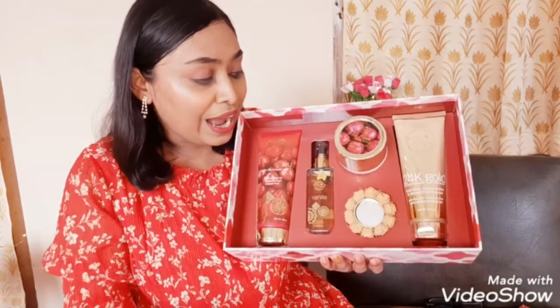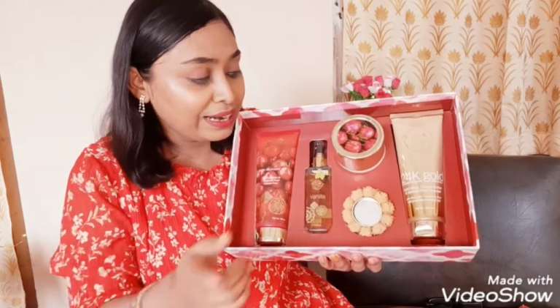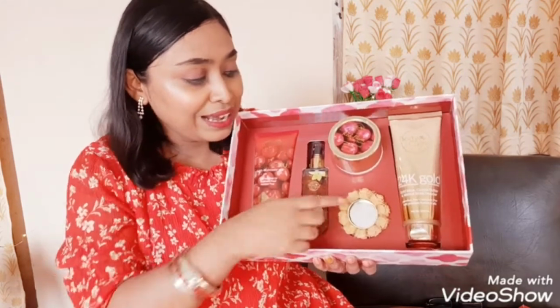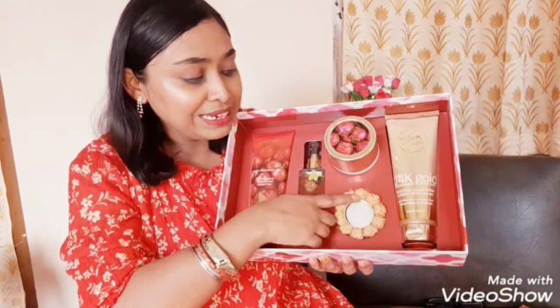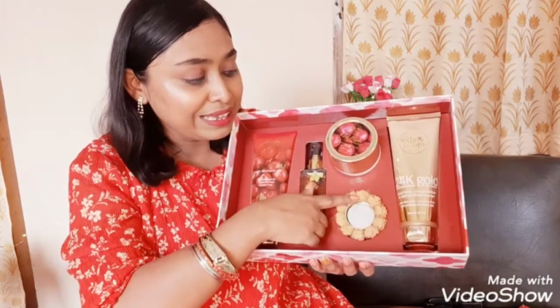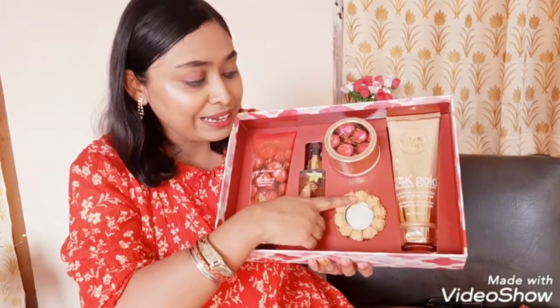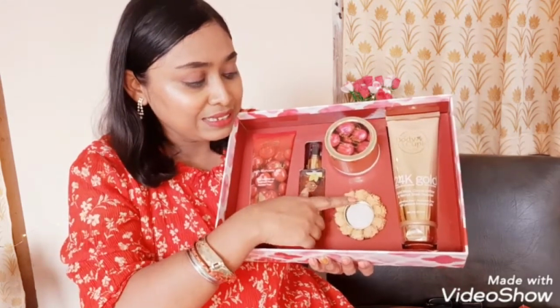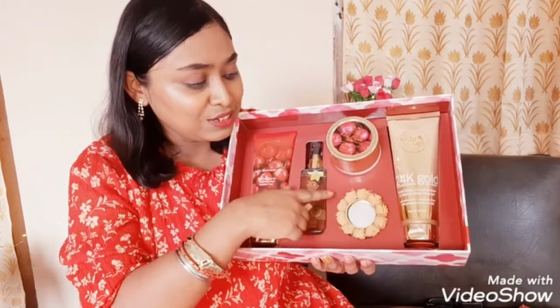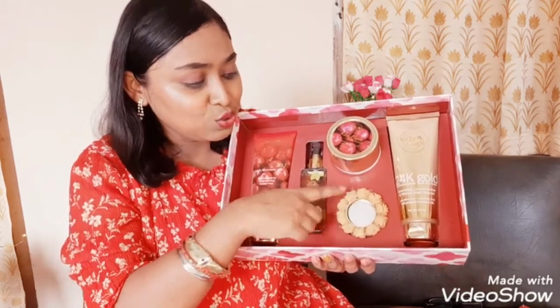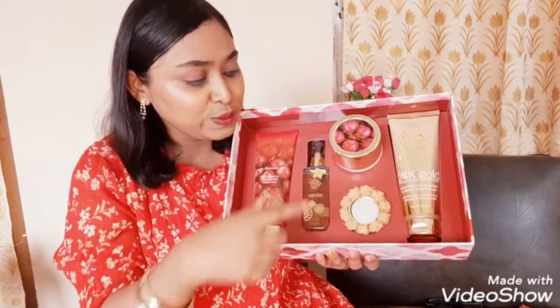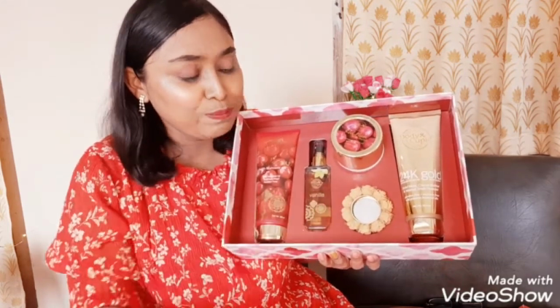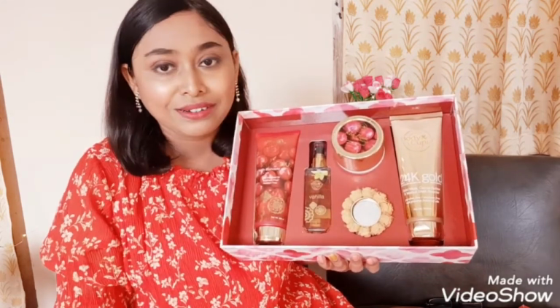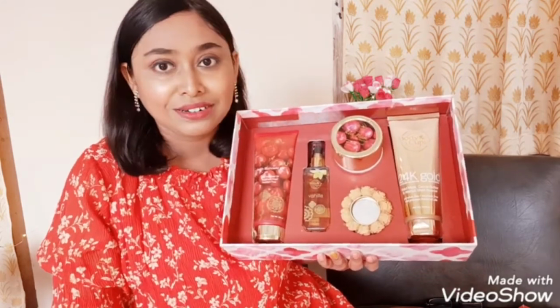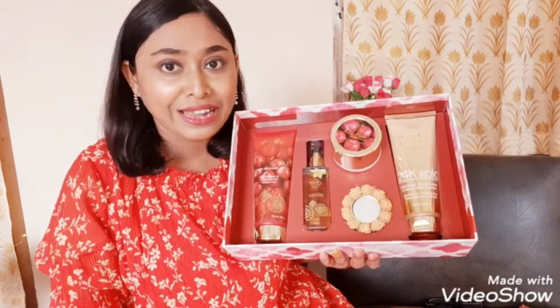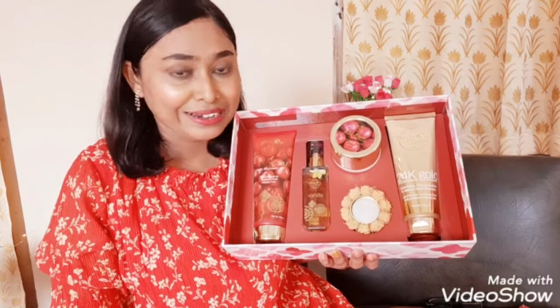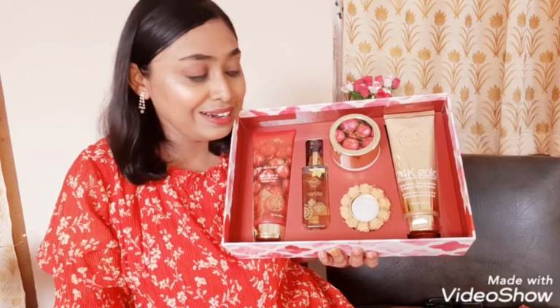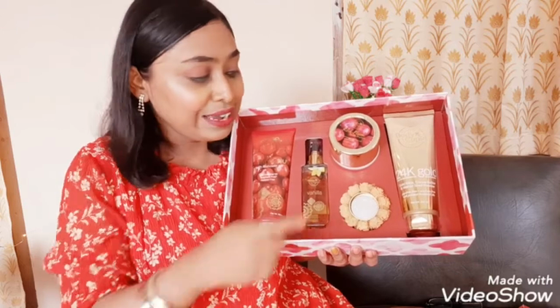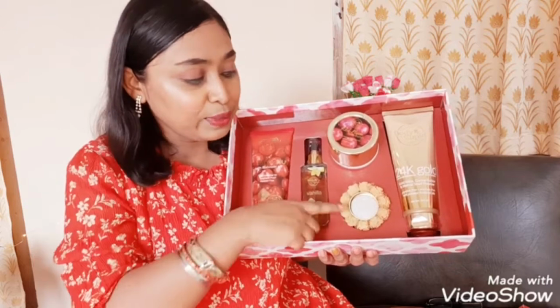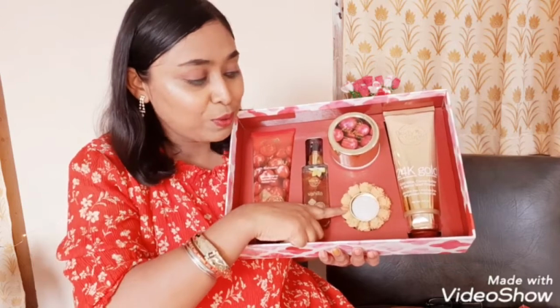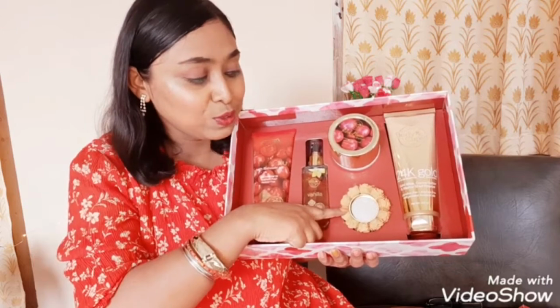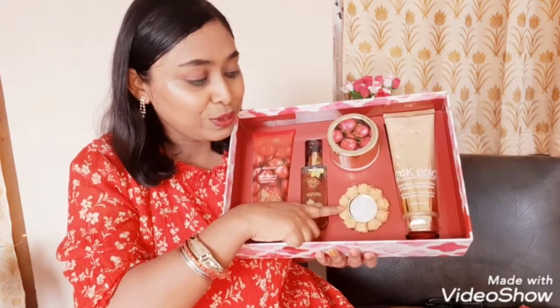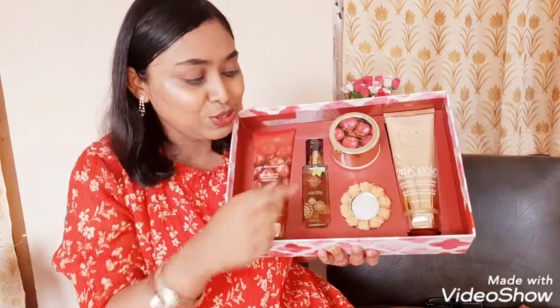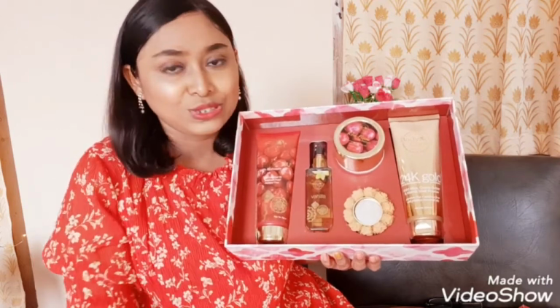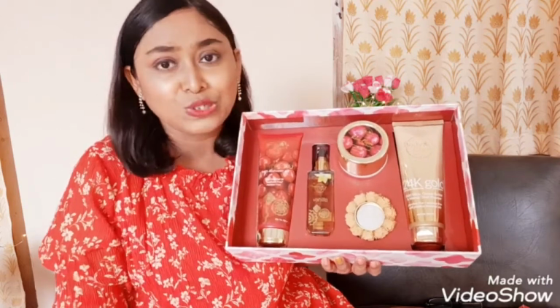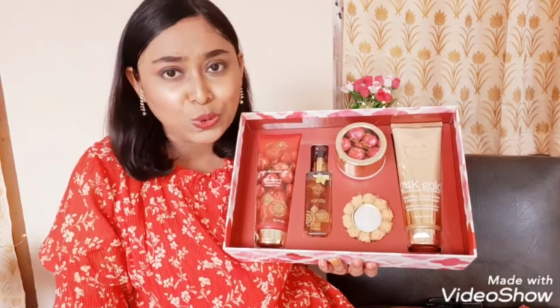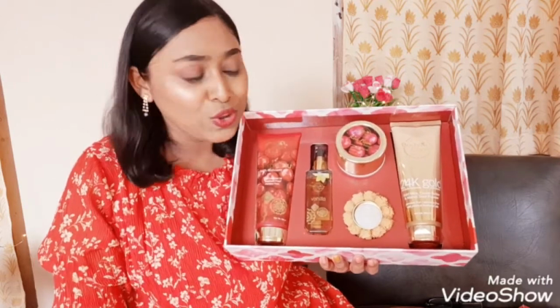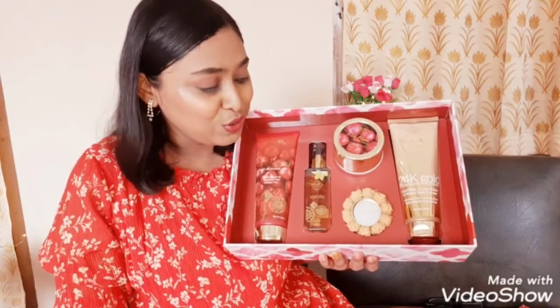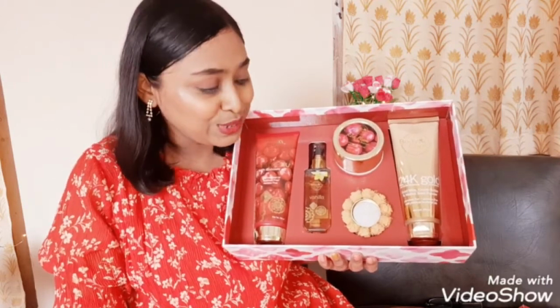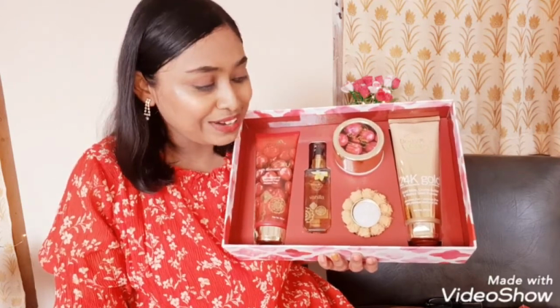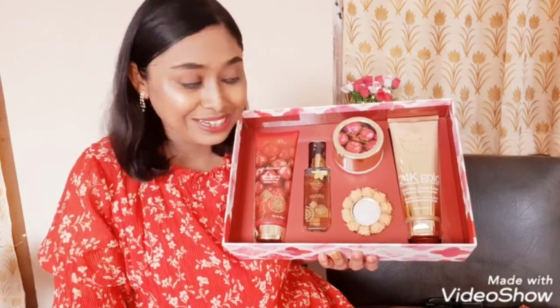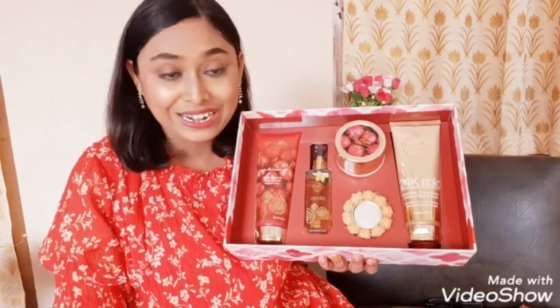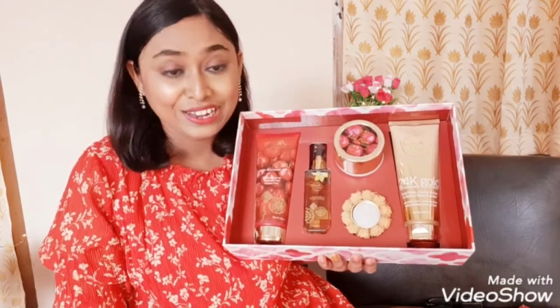And lastly there is this rose pattern candle in the box which looks so cute. I really like it.